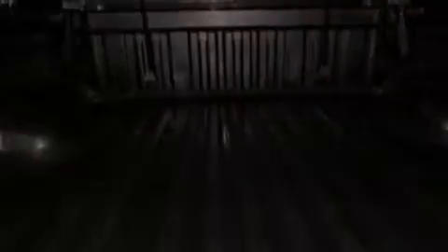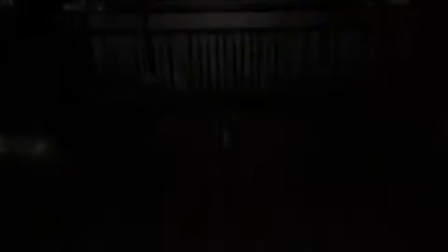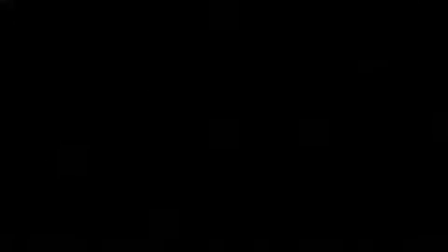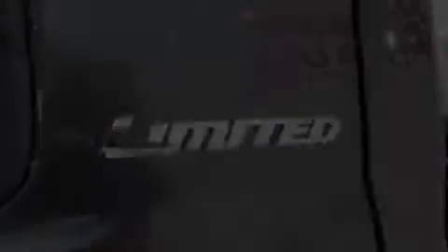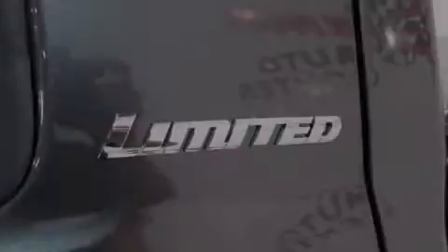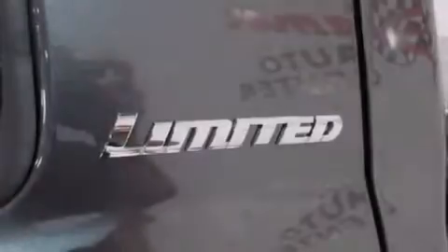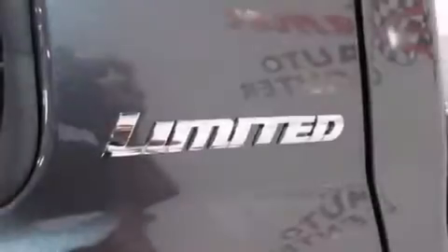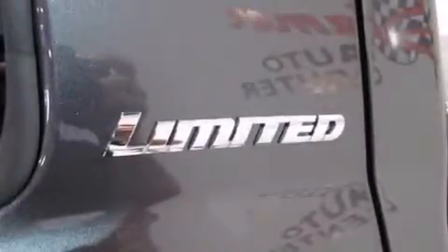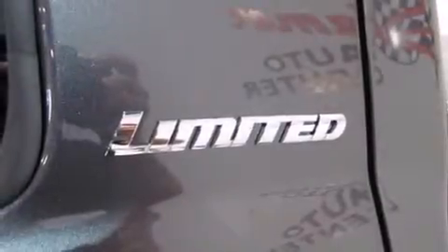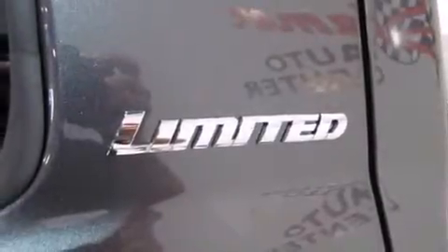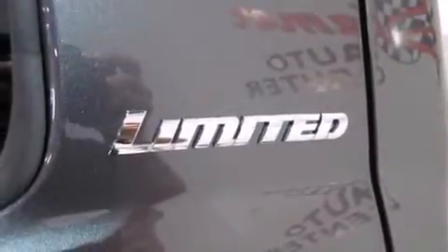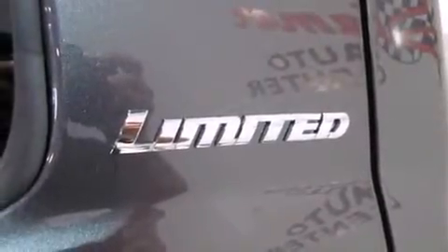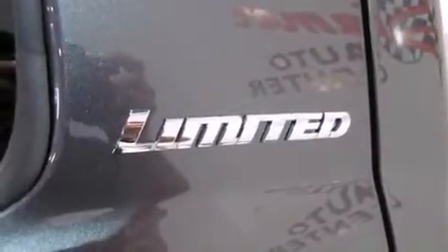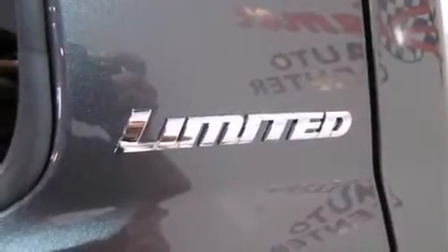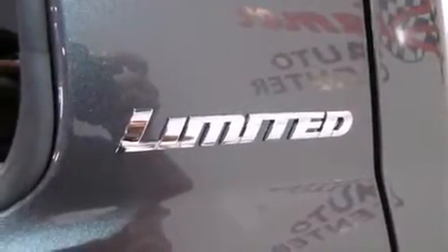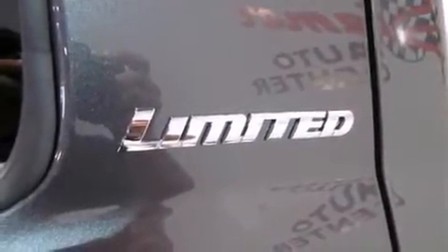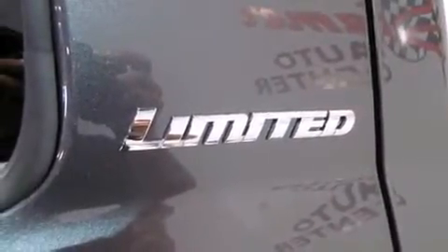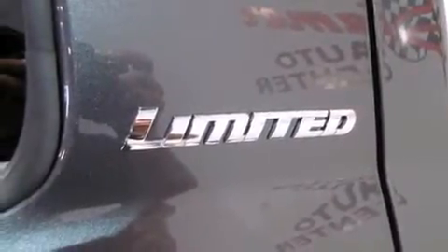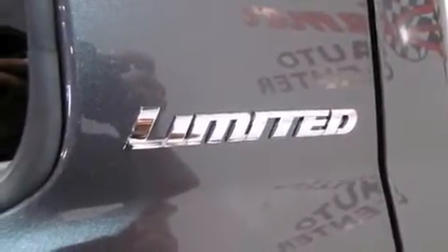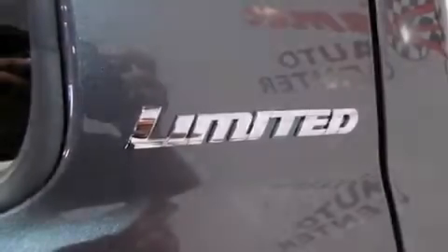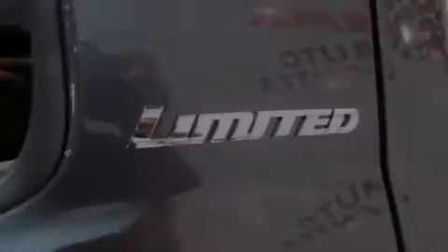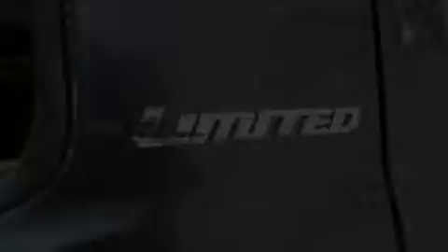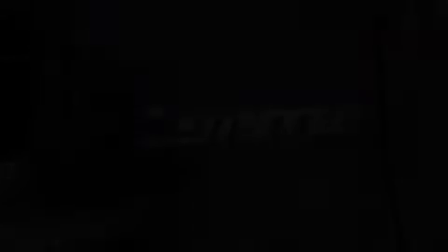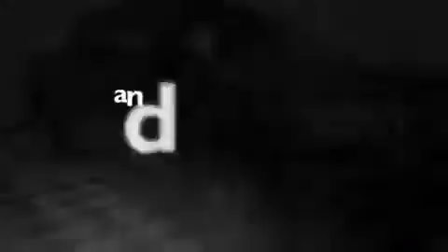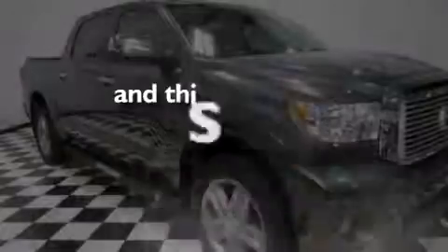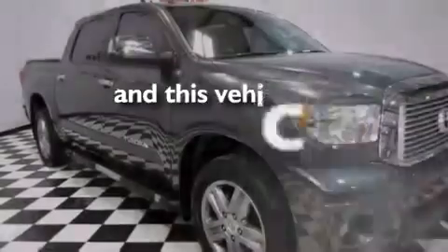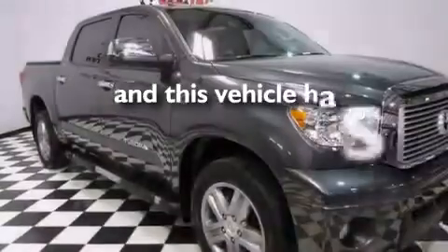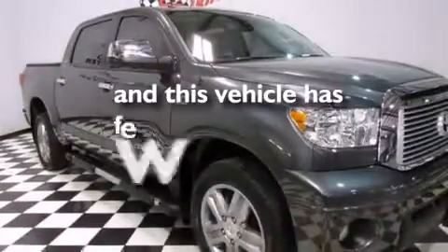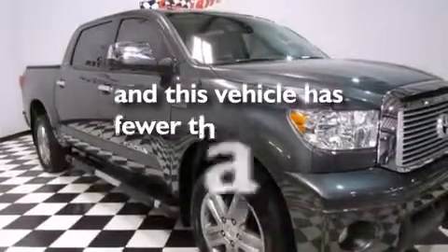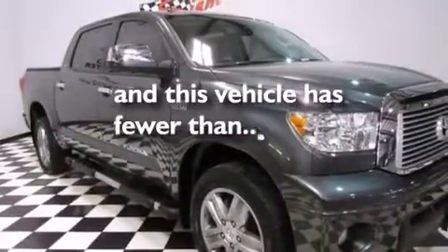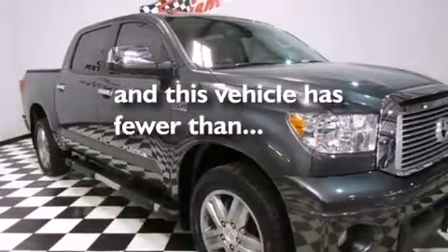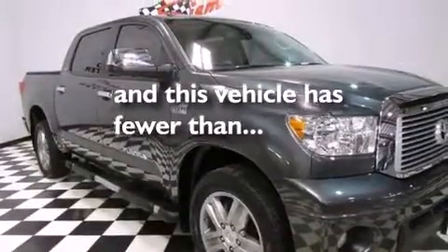A chrome grill, an anti-lock braking system, a rear parking aid, and this vehicle has less than 19,000 miles.